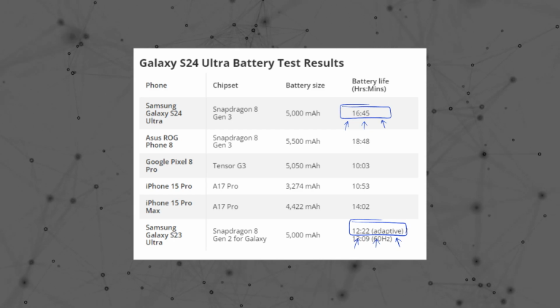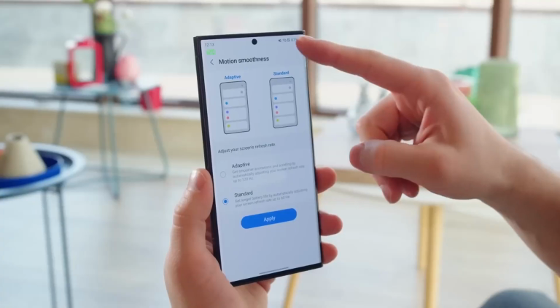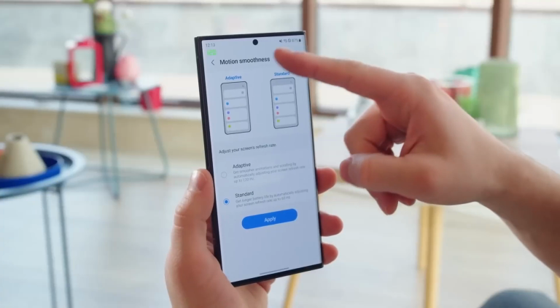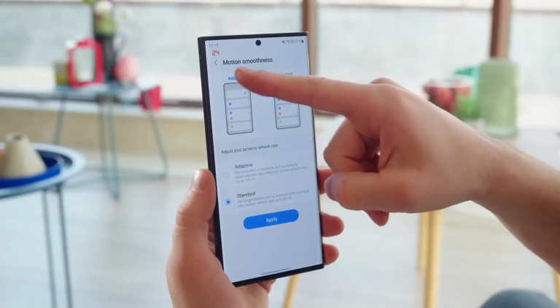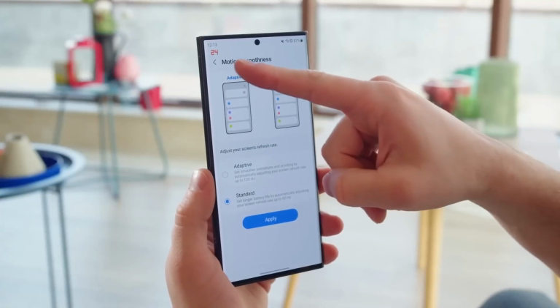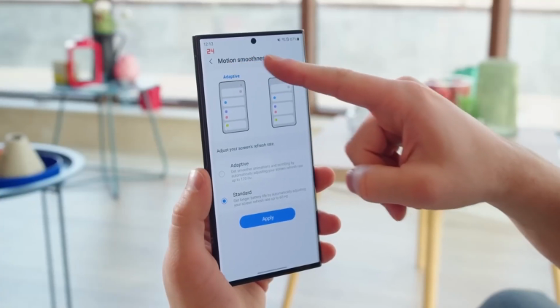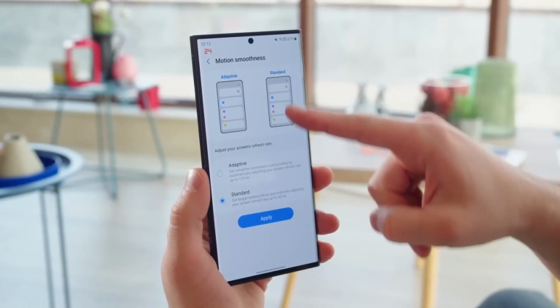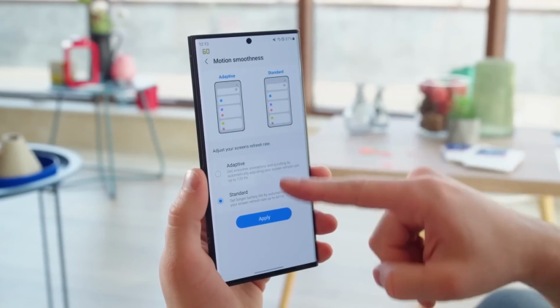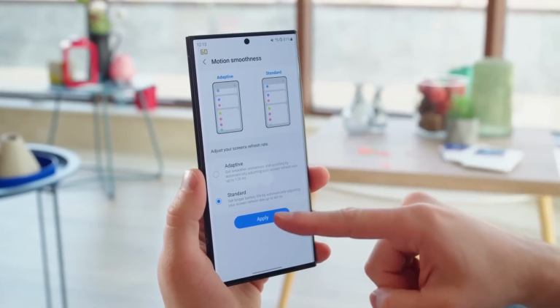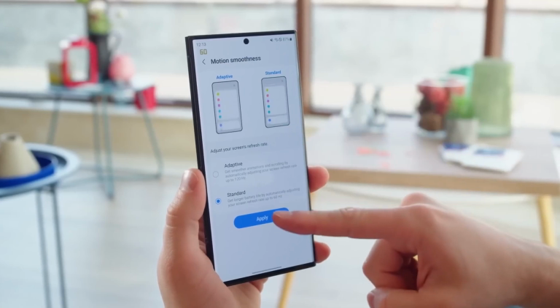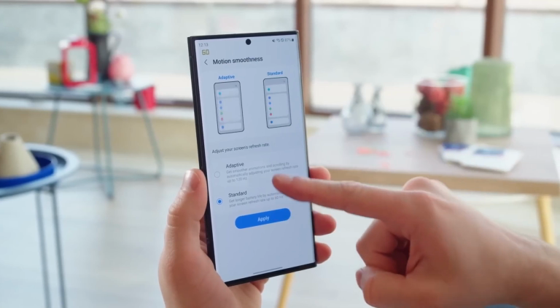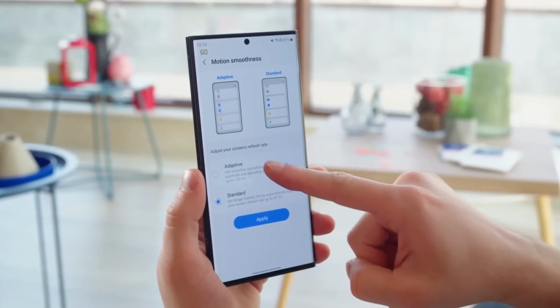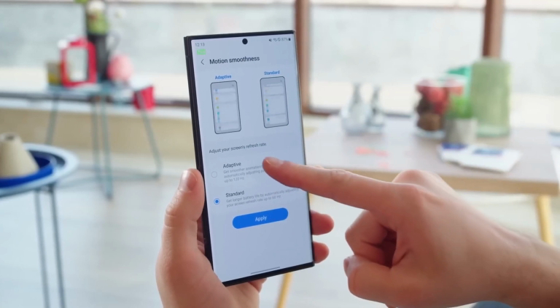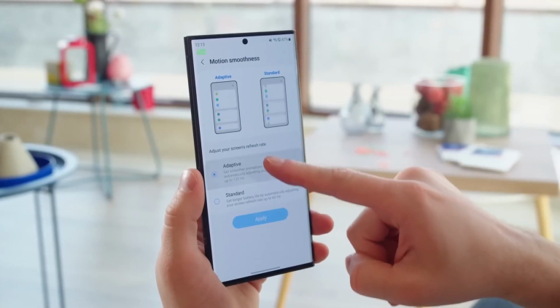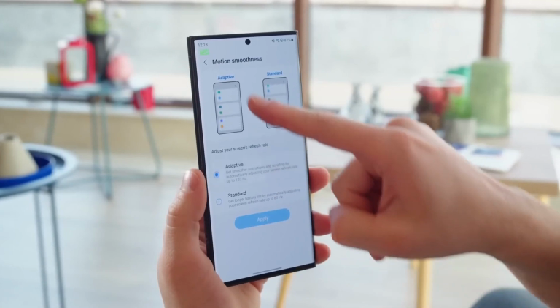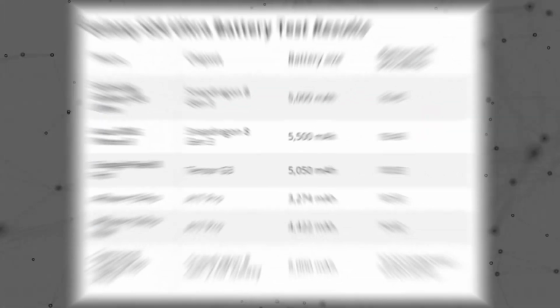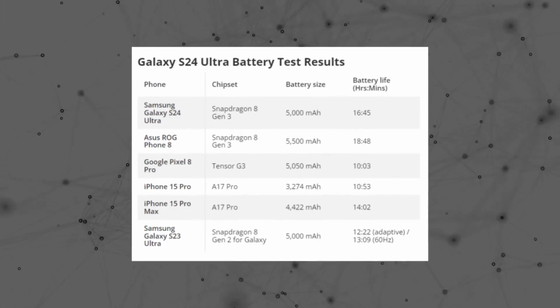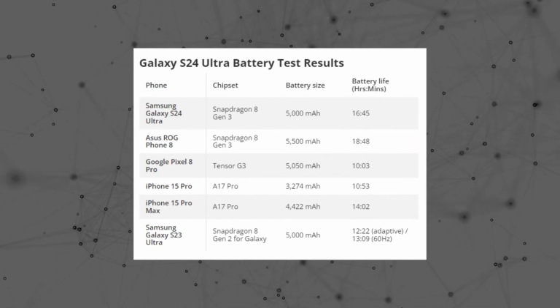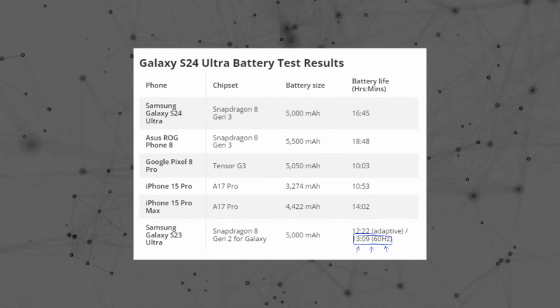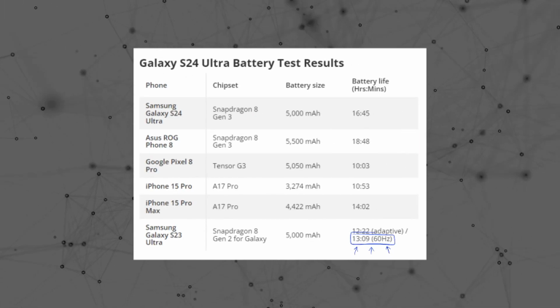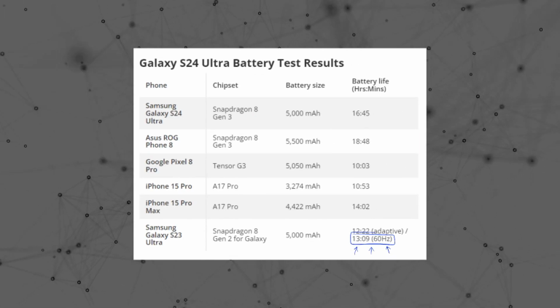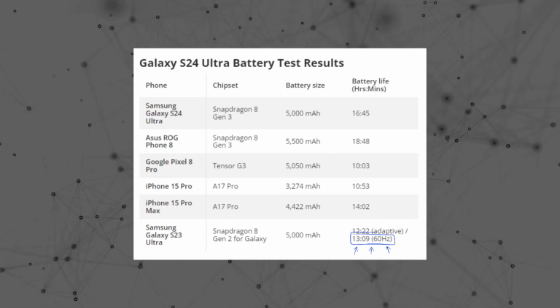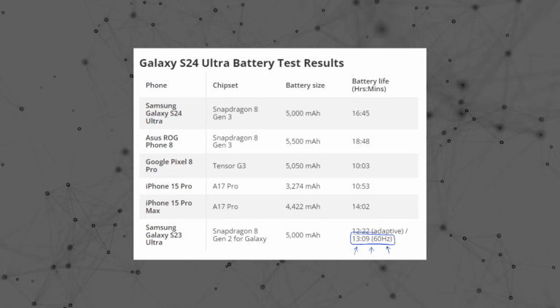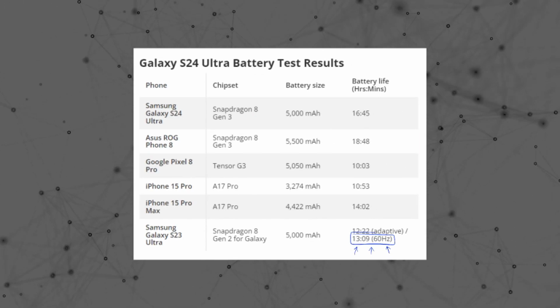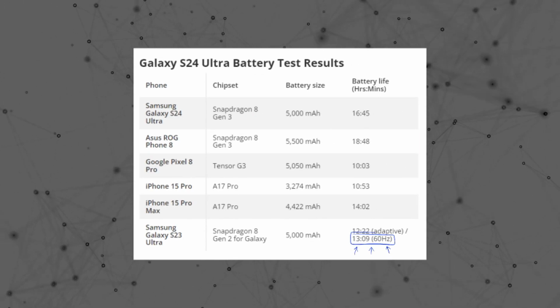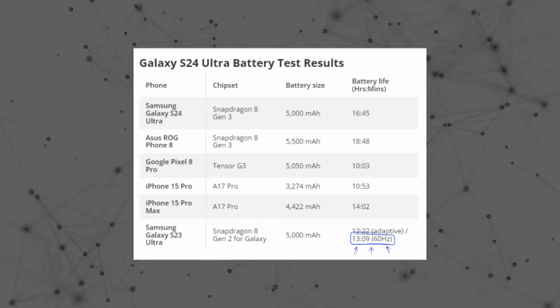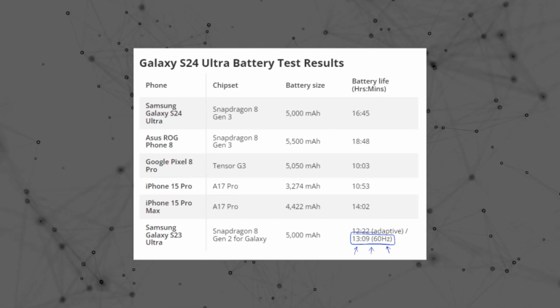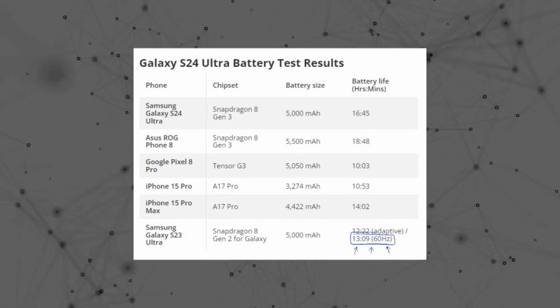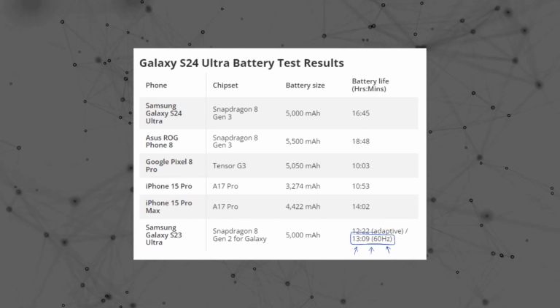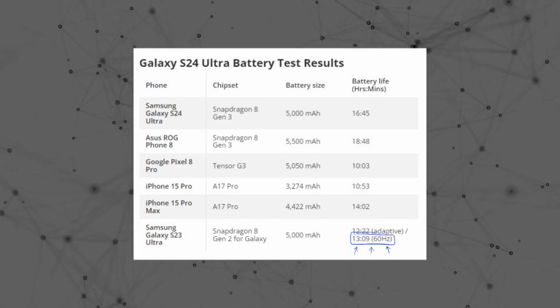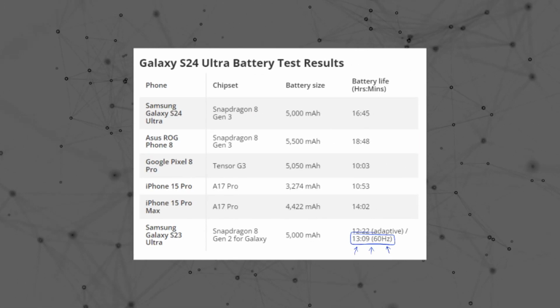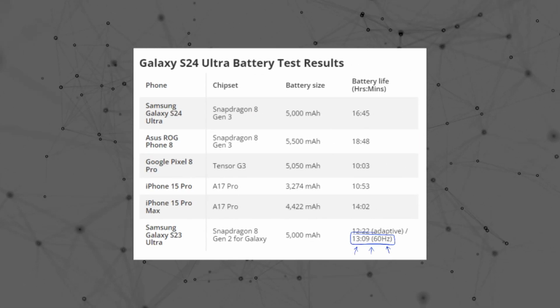The S23 Ultra can extend its battery life to 13 hours and 9 minutes when the screen is set to 60 Hz mode.